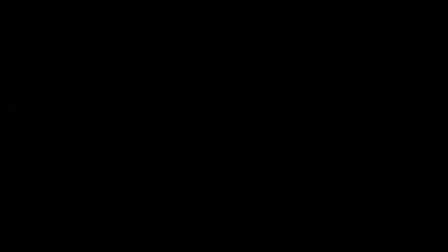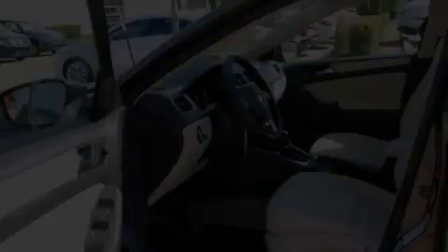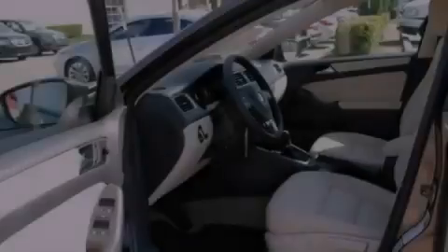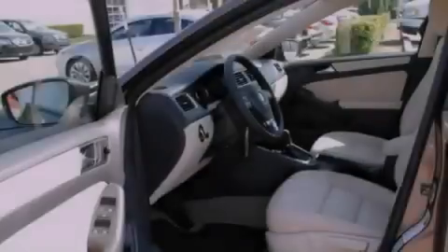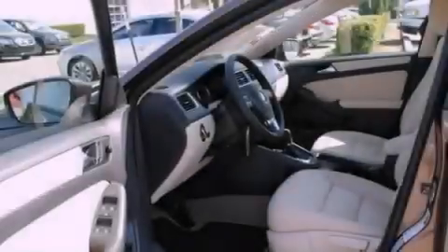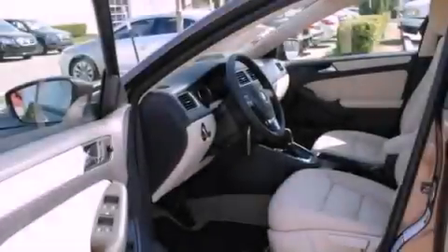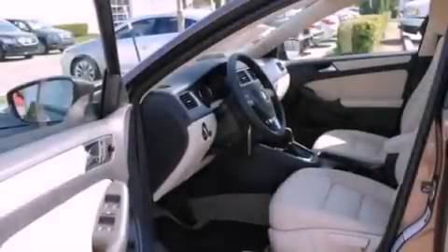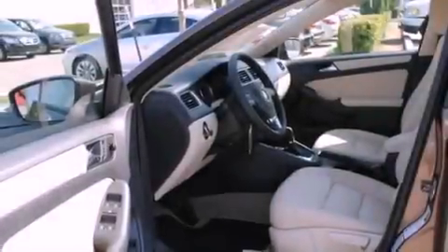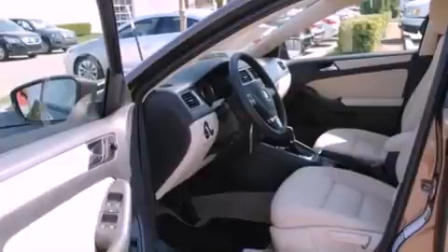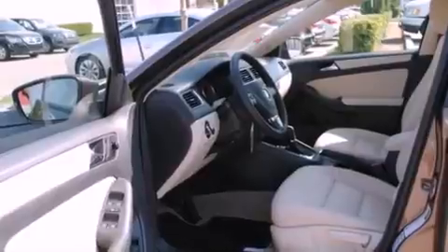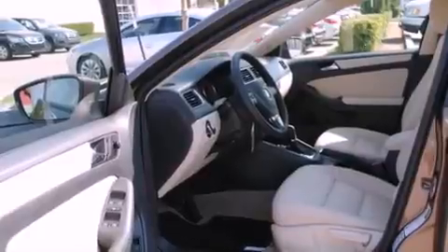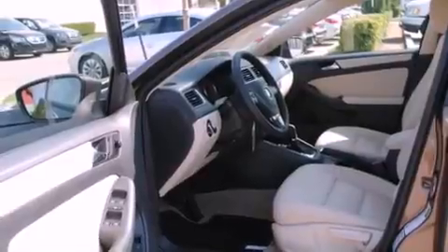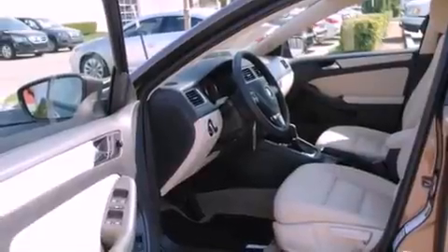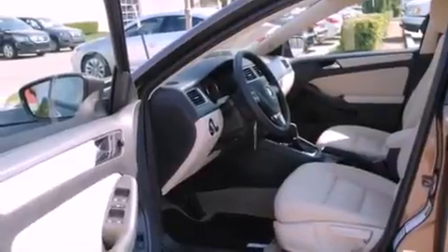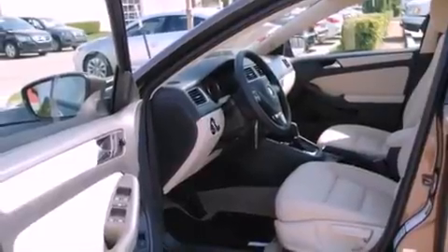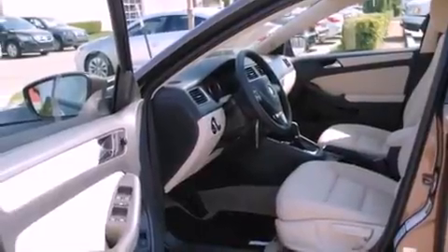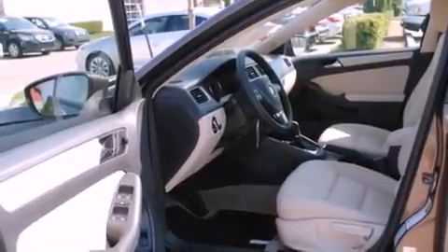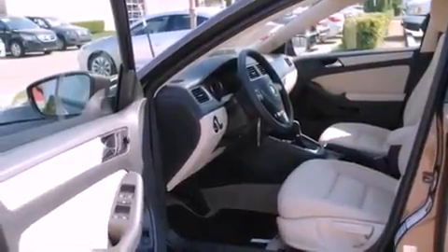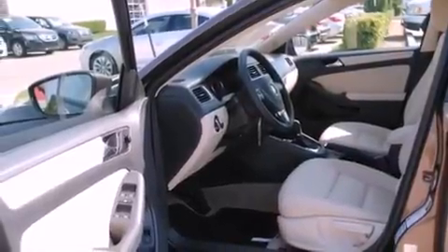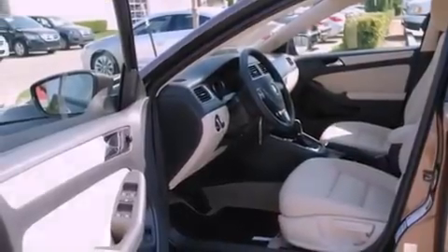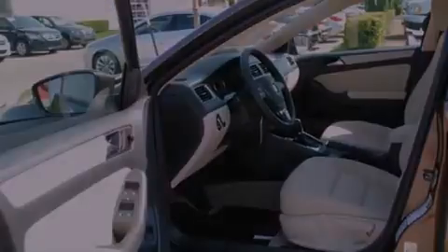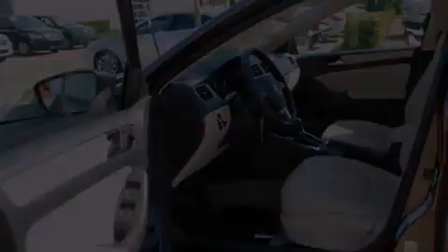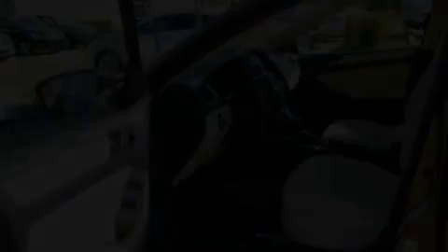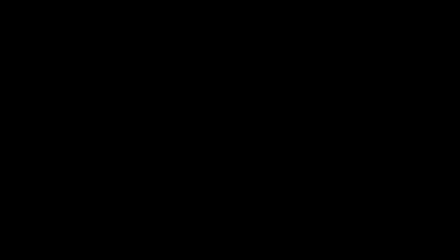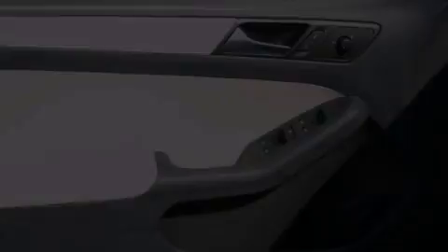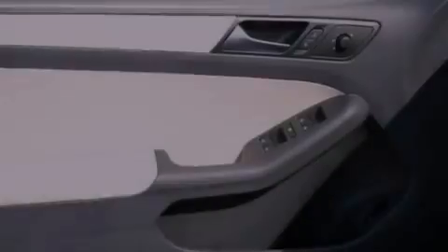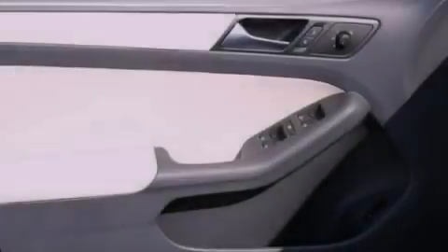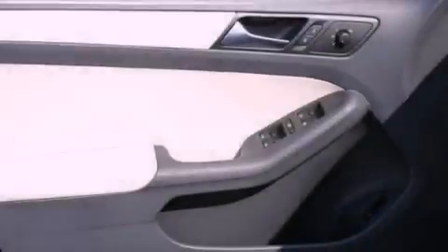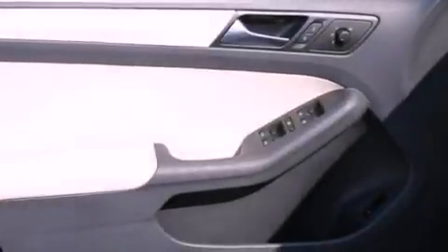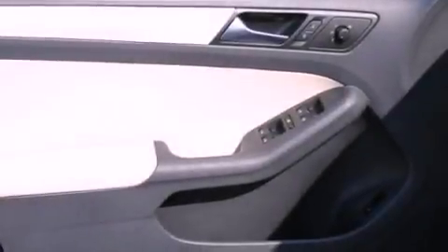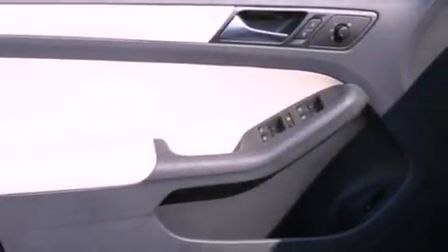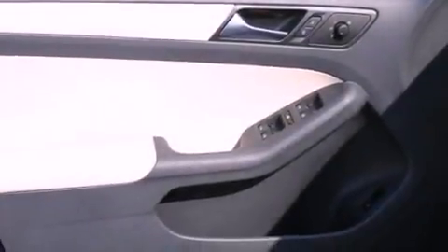A low tire pressure indicator, a keyless entry system, and the heated seats can warm you up in seconds, keeping you and your passengers comfortable the whole trip.